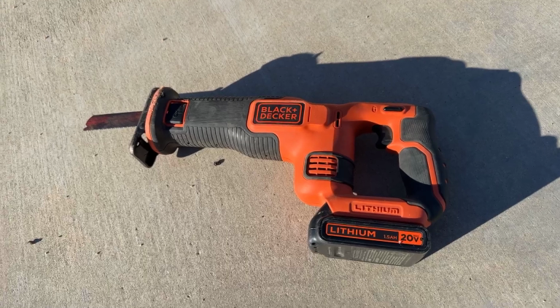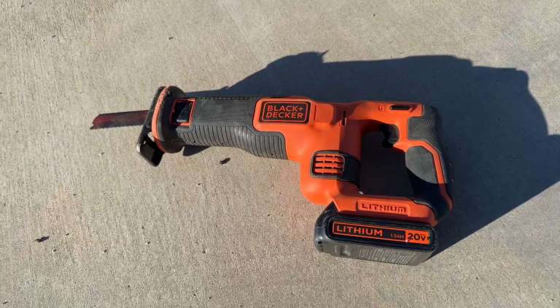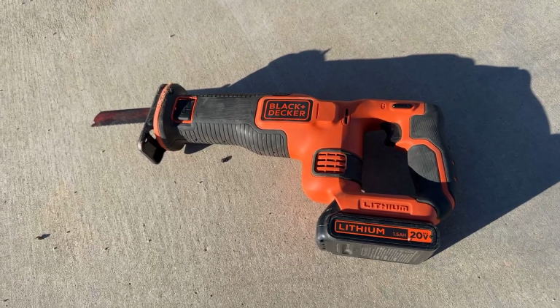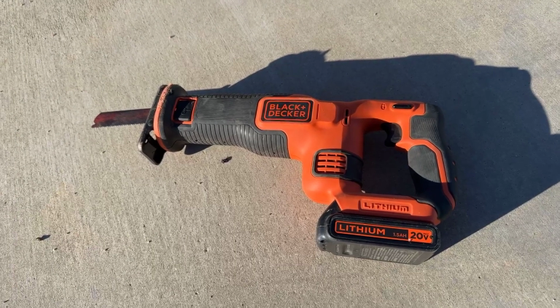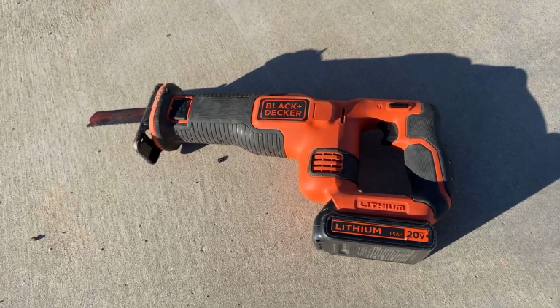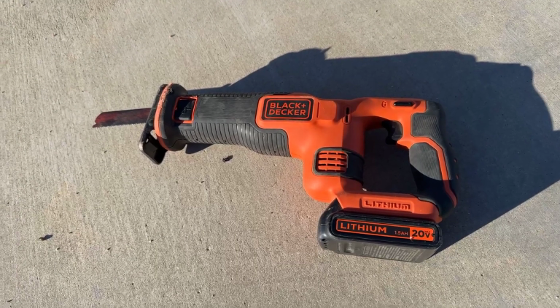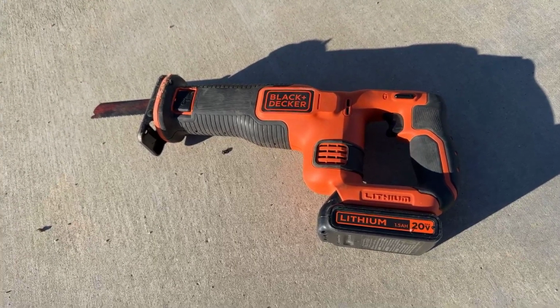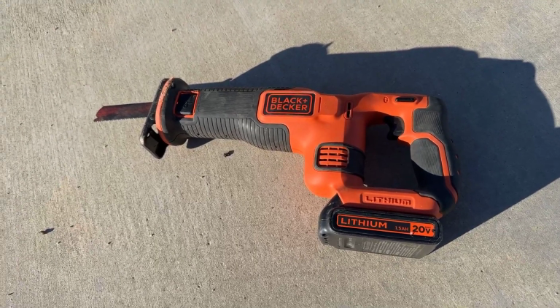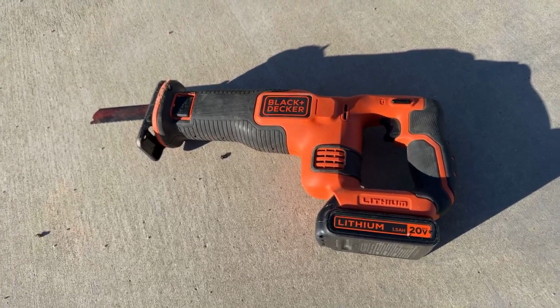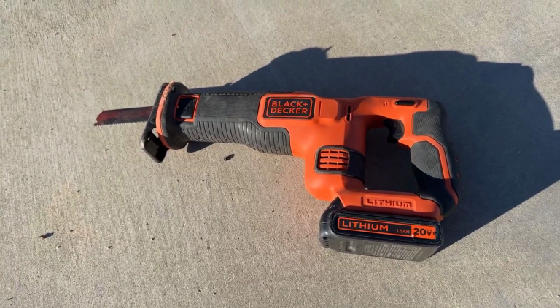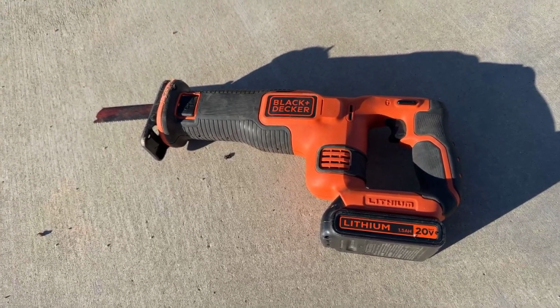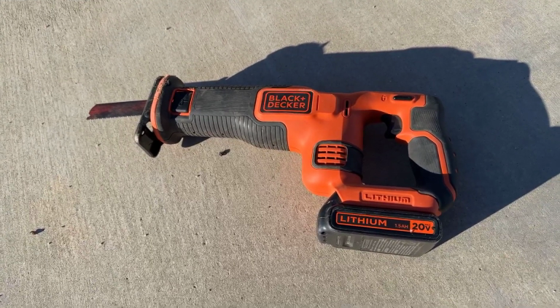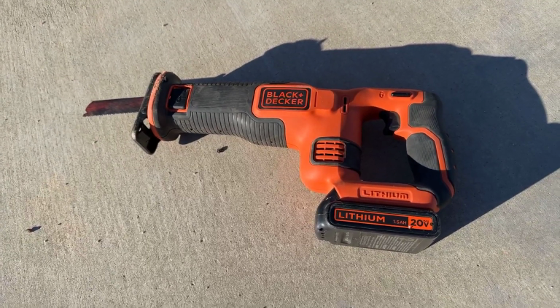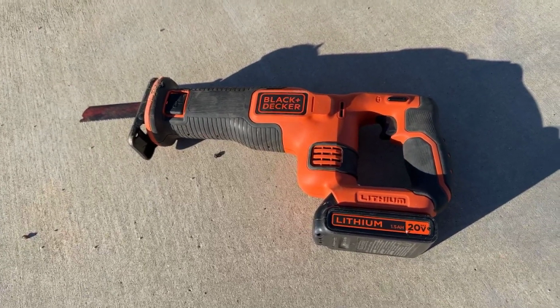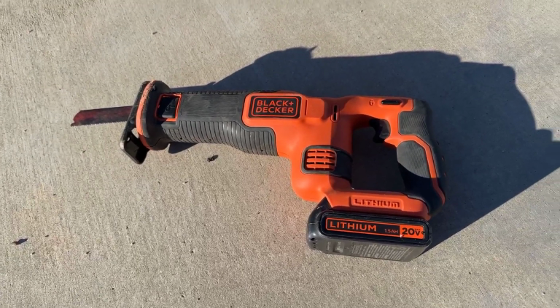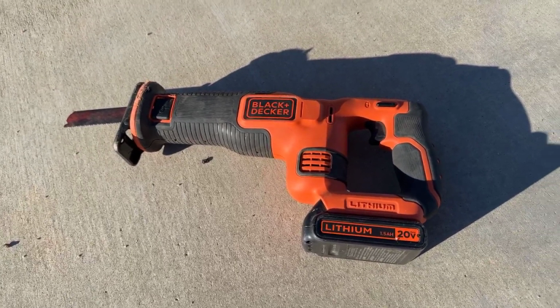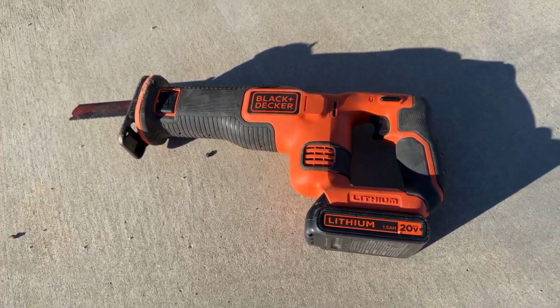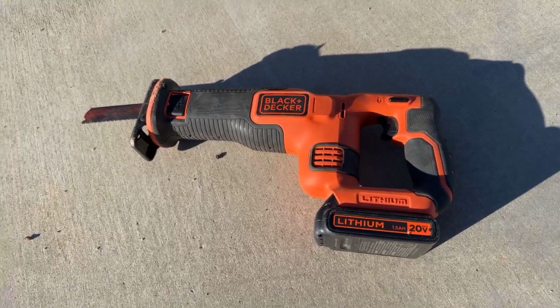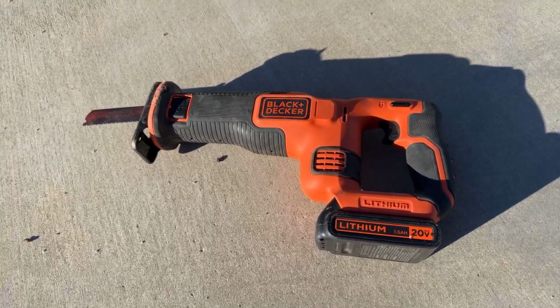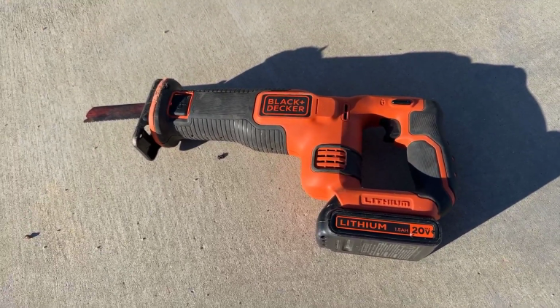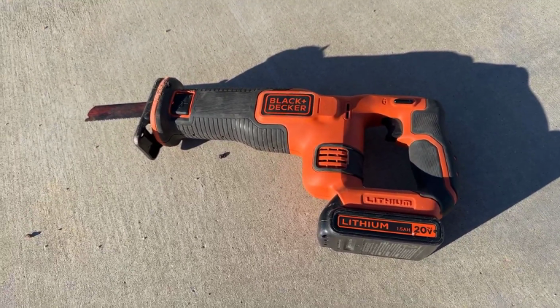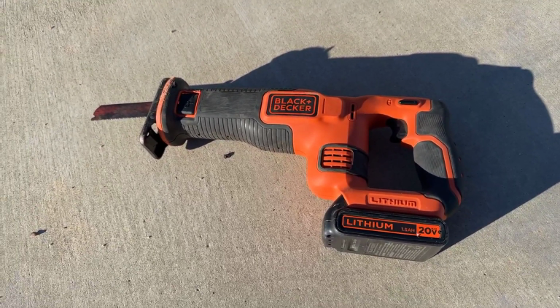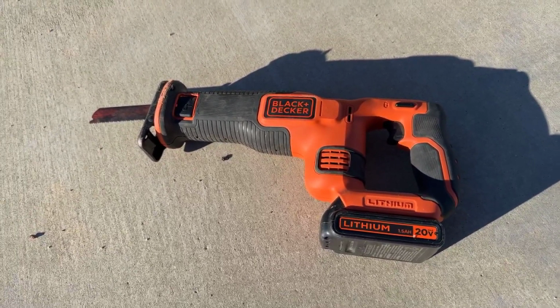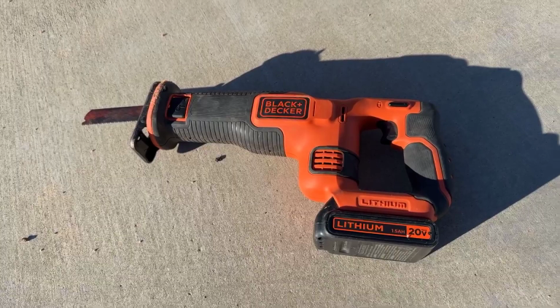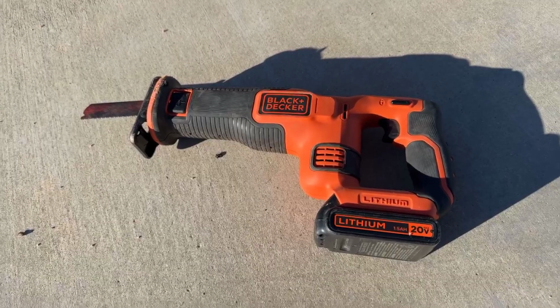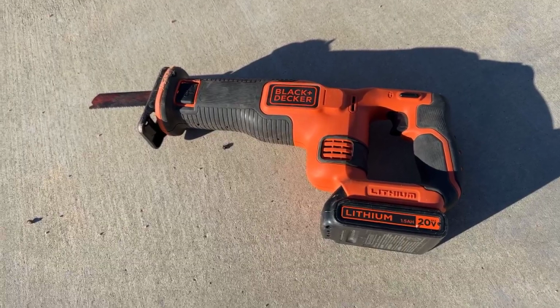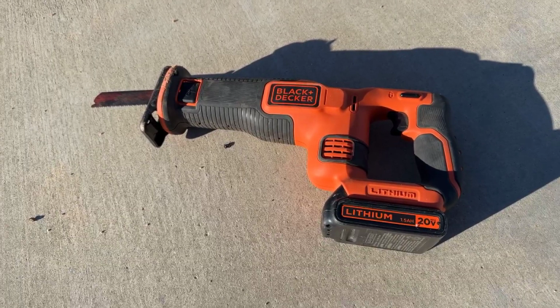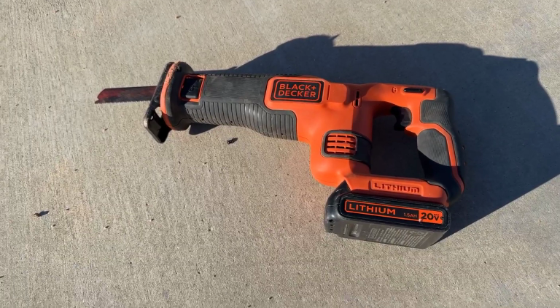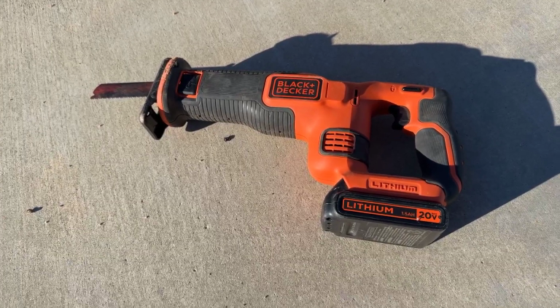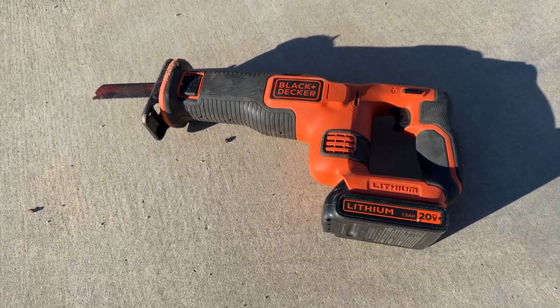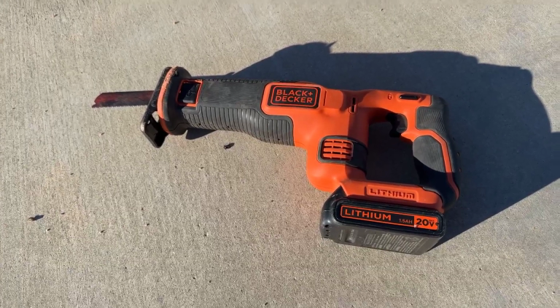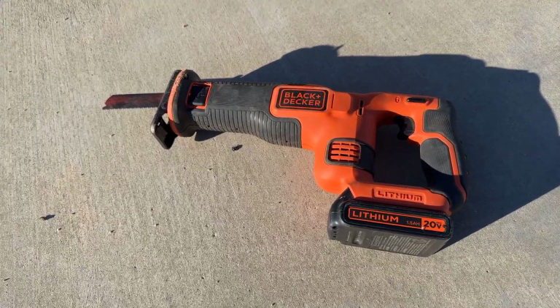This is a quick review of the Black & Decker reciprocating saw, and we're going to address some of the reviews and then show you how to change the blade.